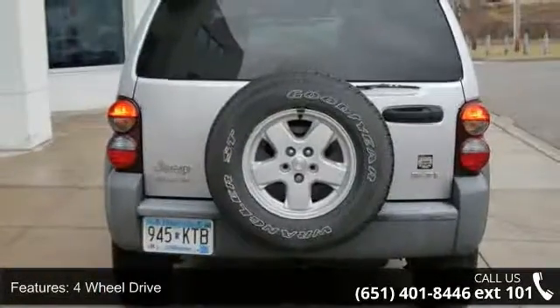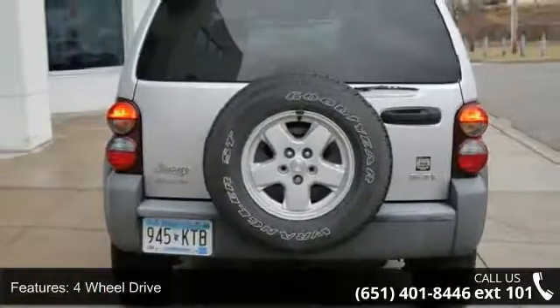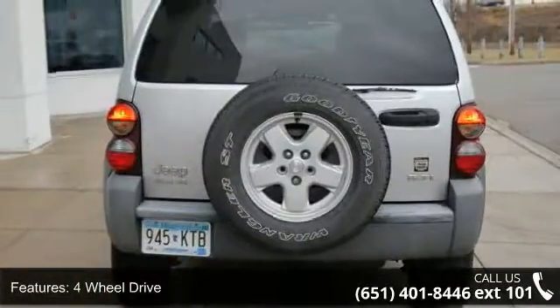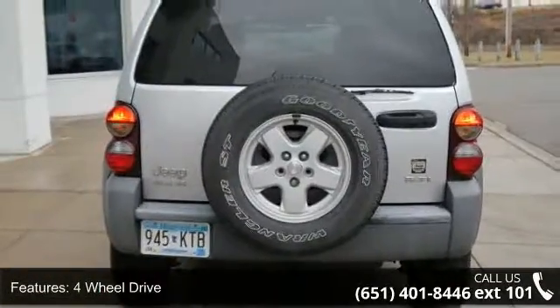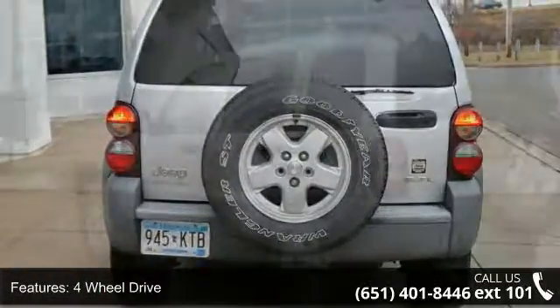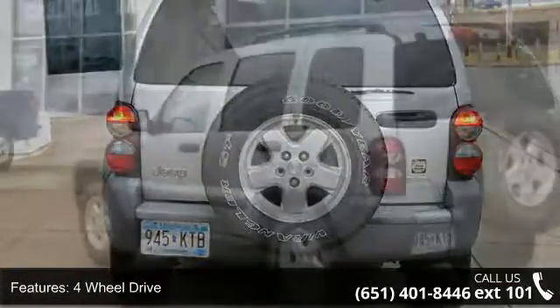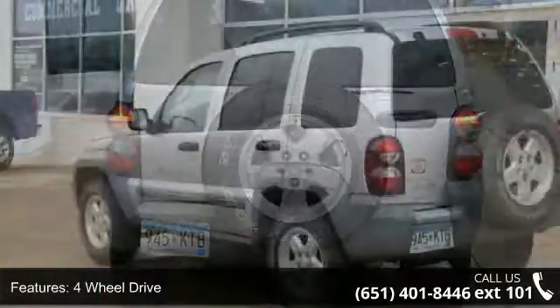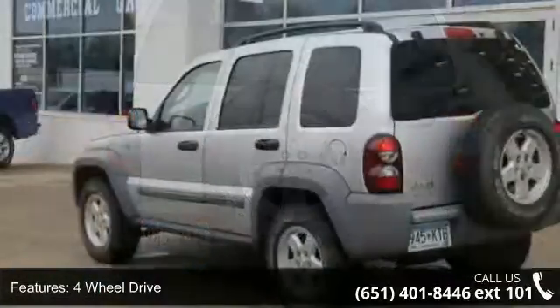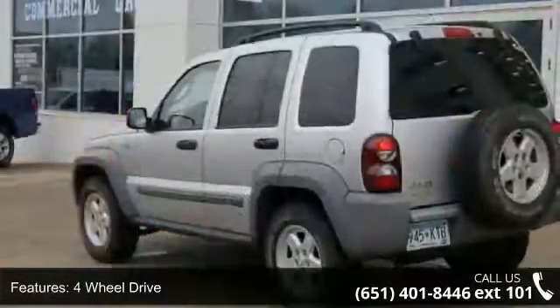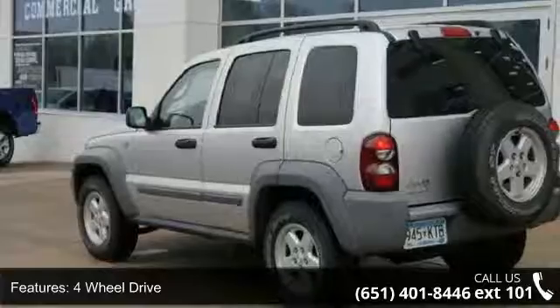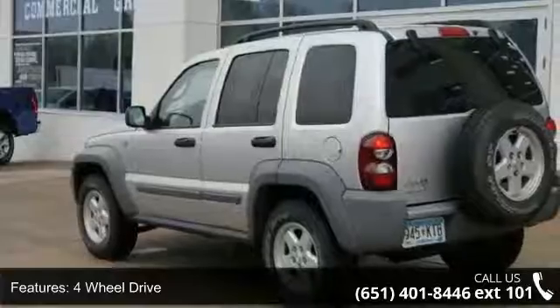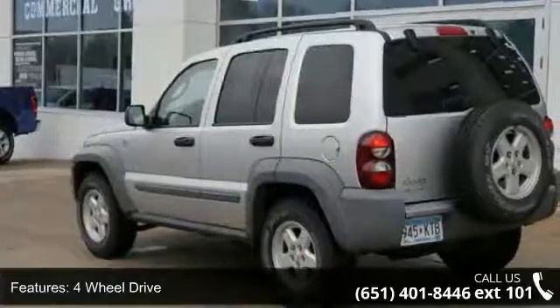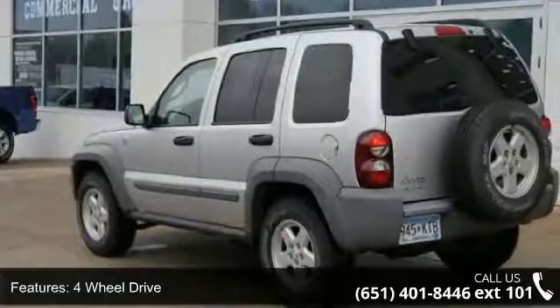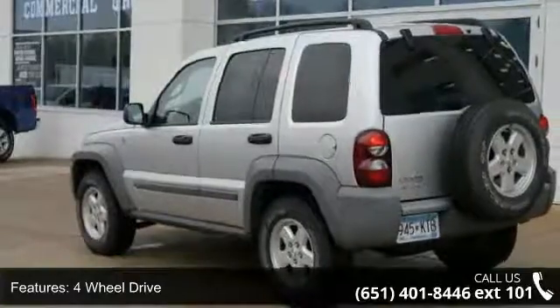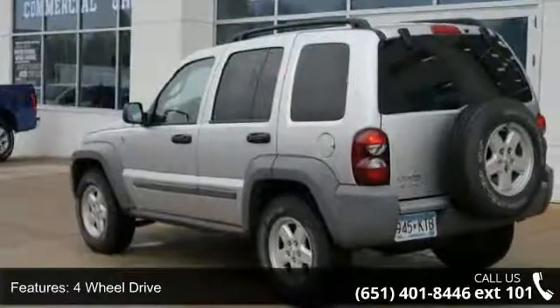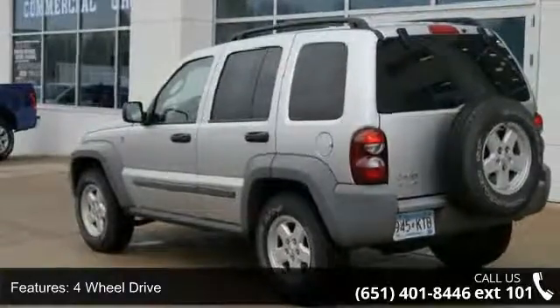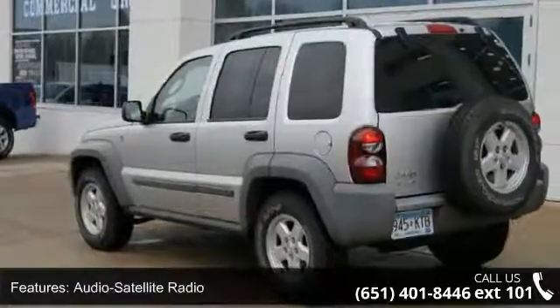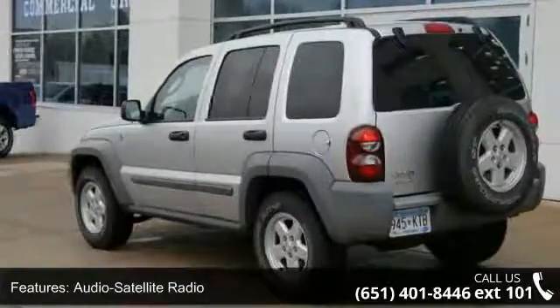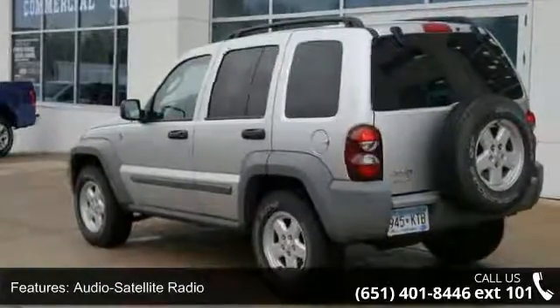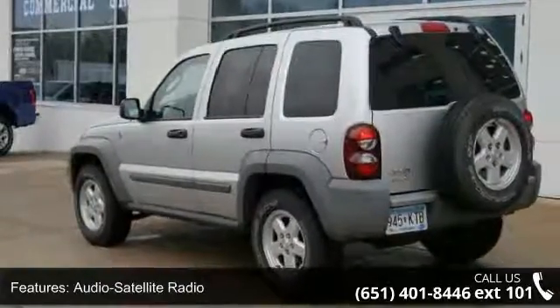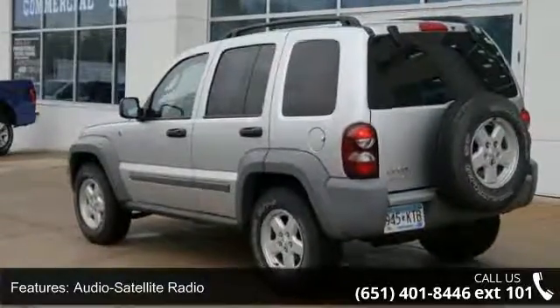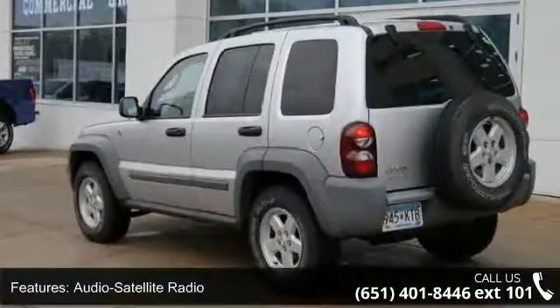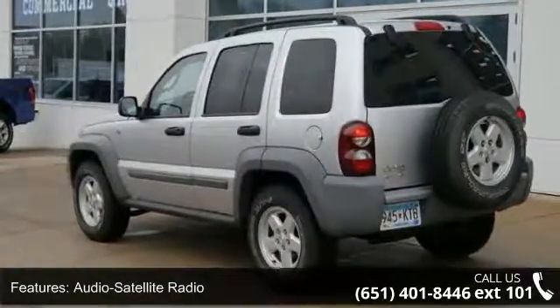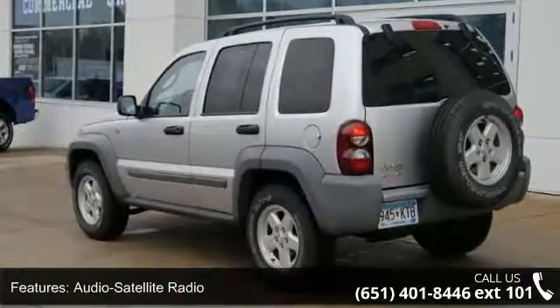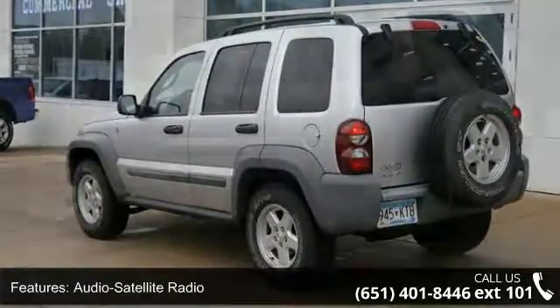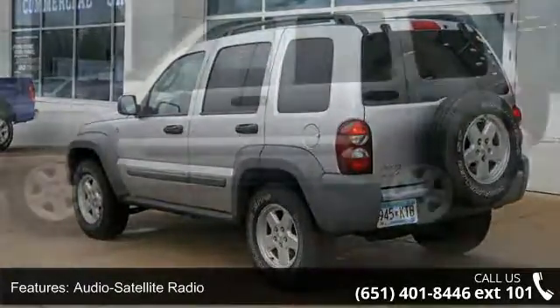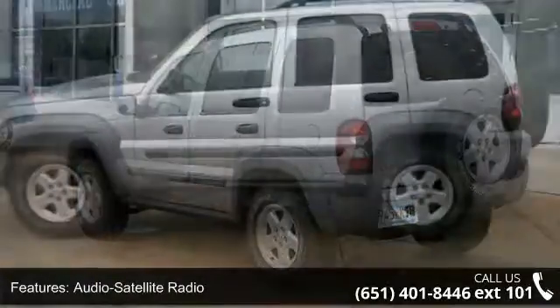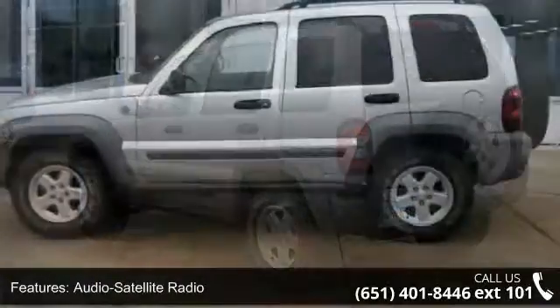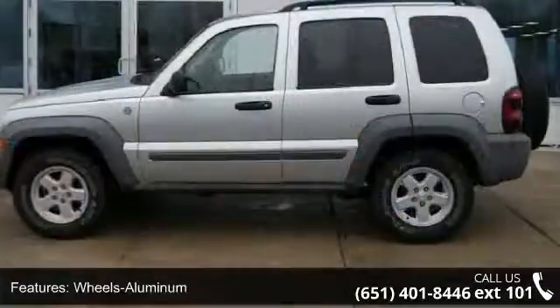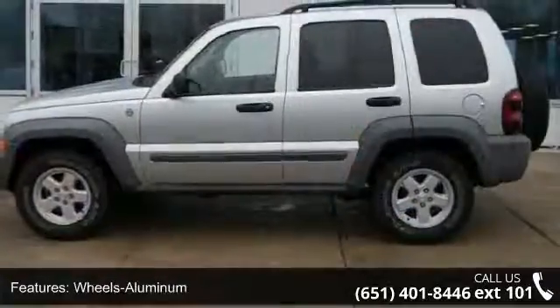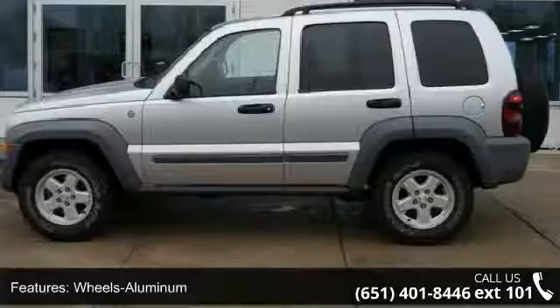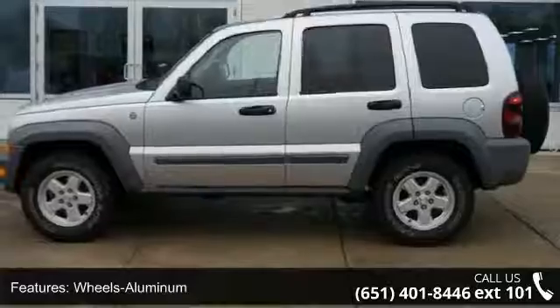Four-wheel disc brakes and cruise control. Let us put you in the driver's seat today. Call or click to schedule a test drive.